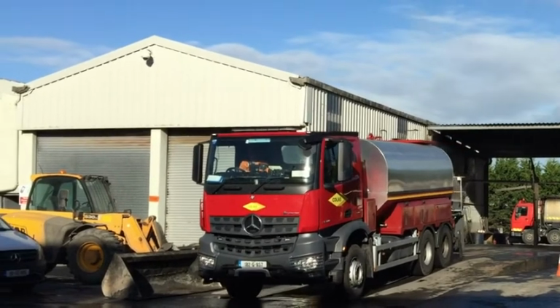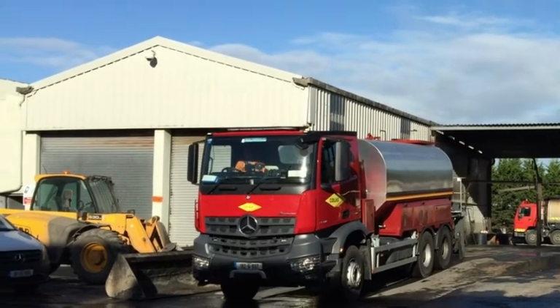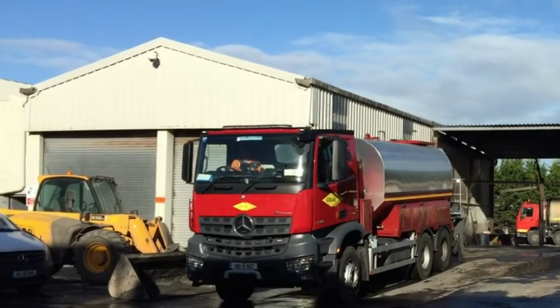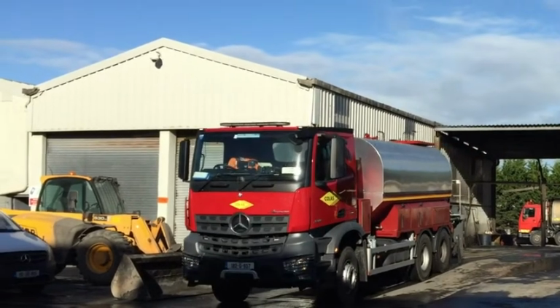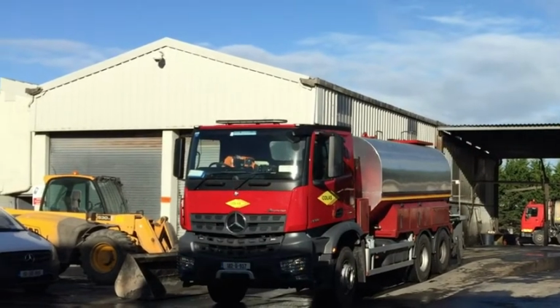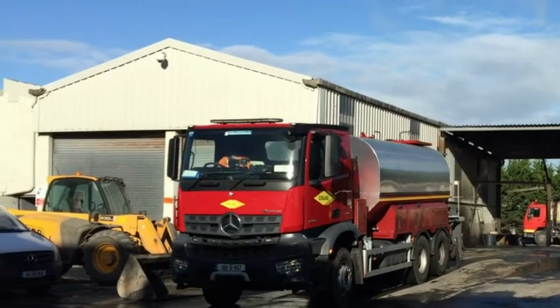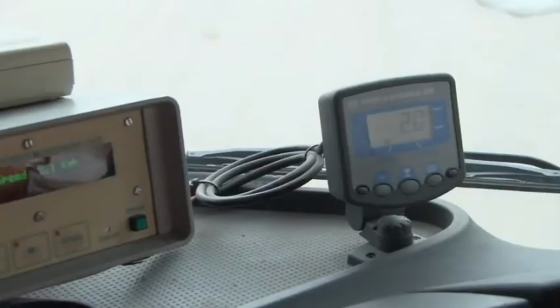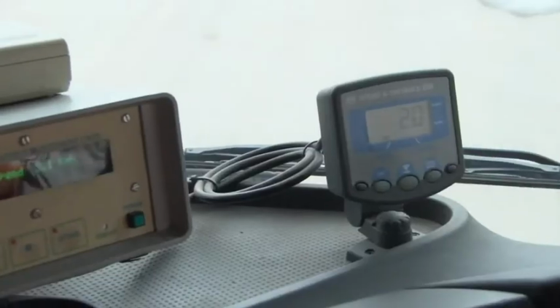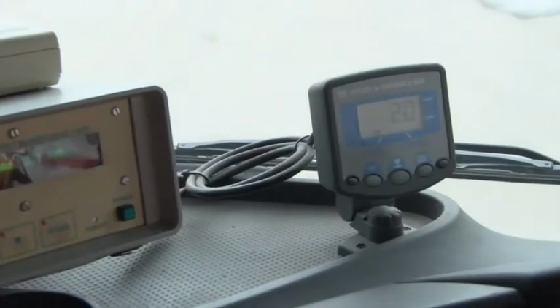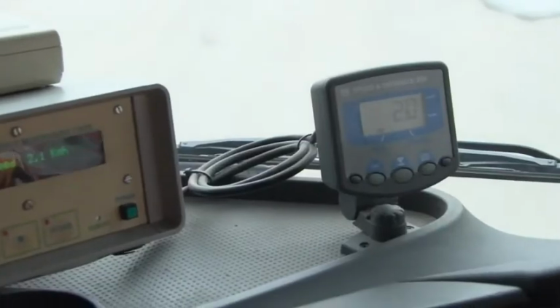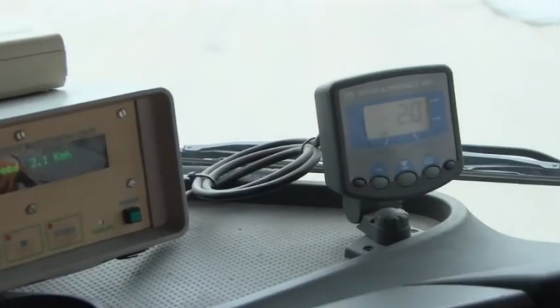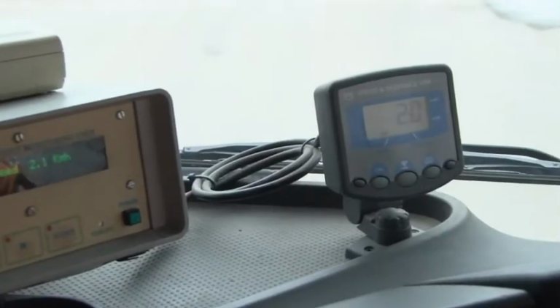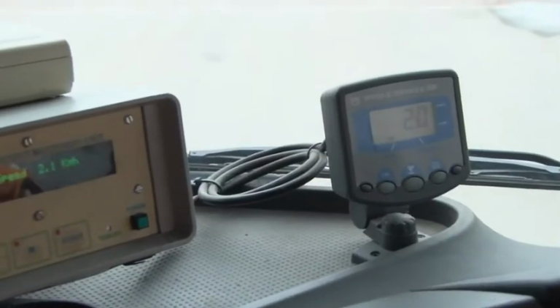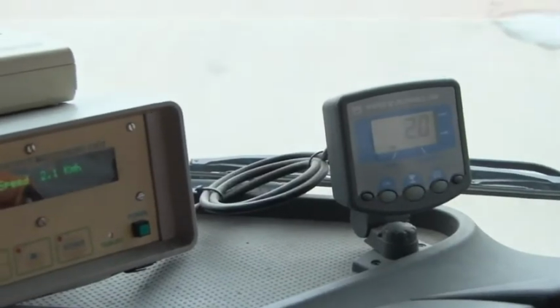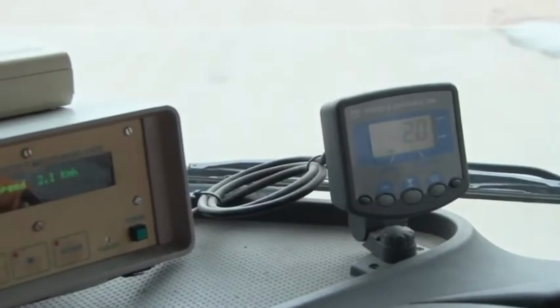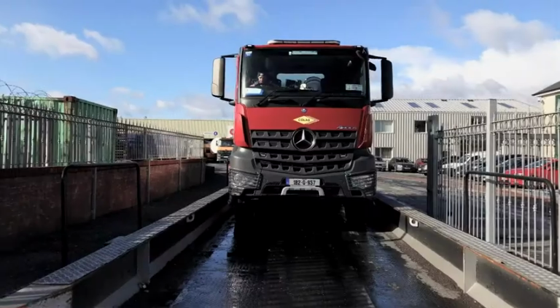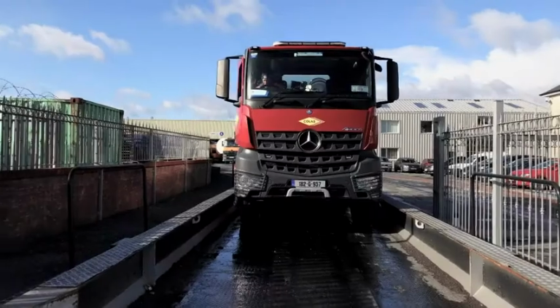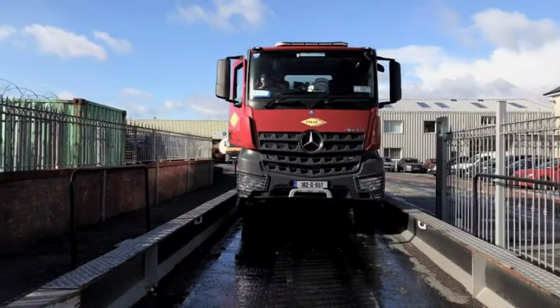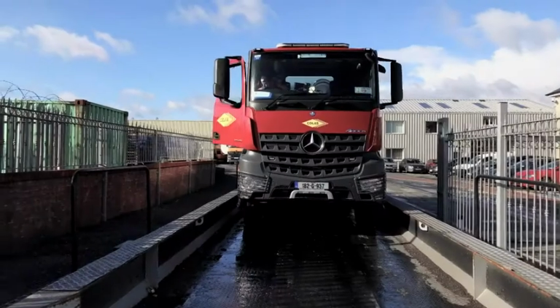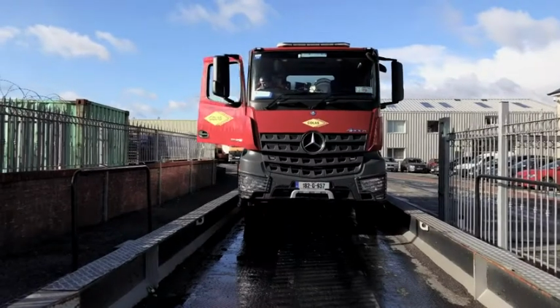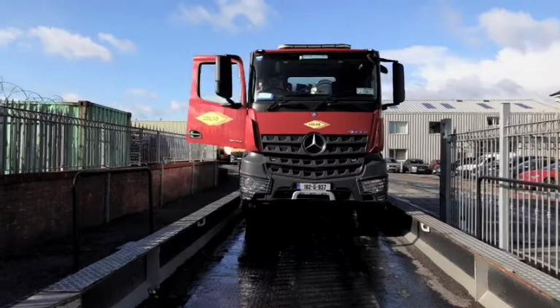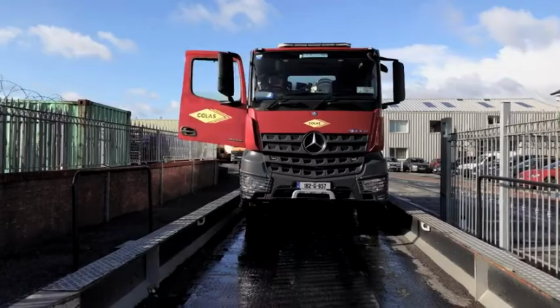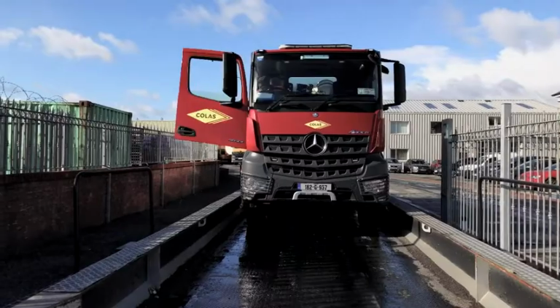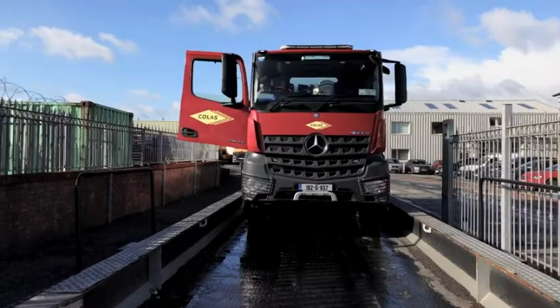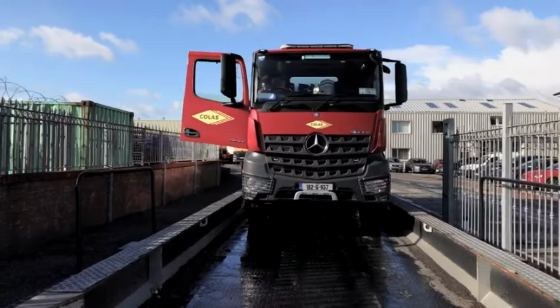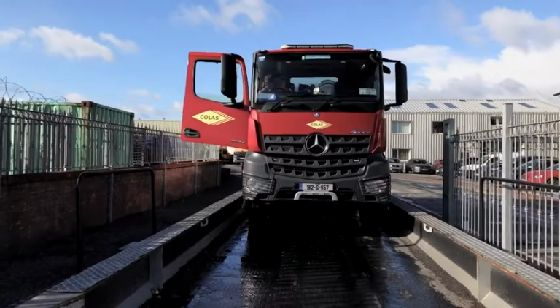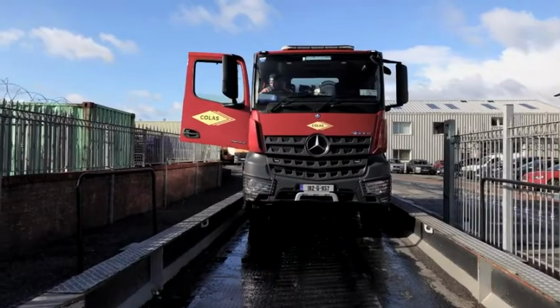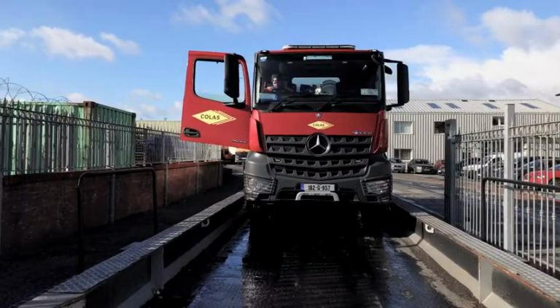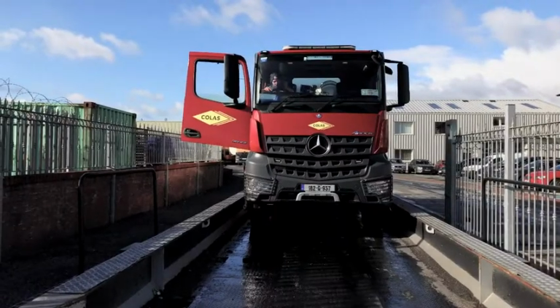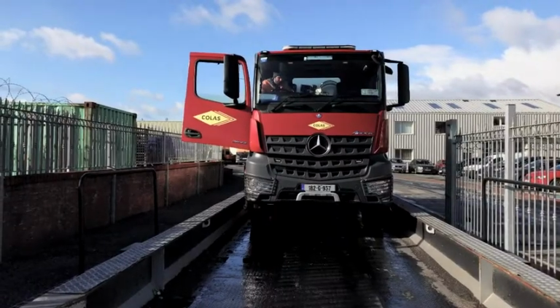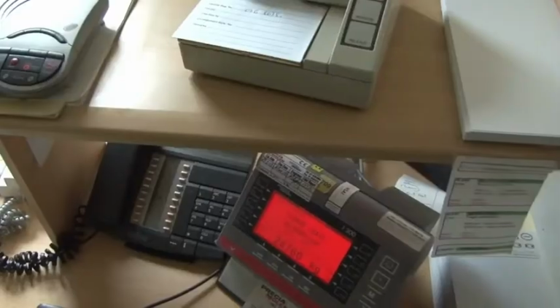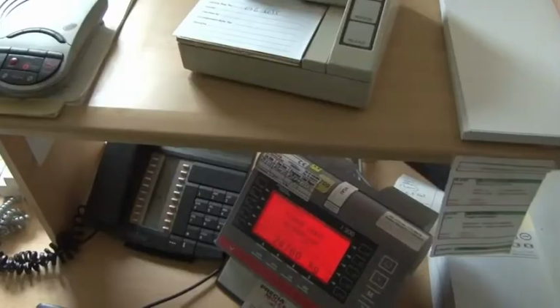The RDS unit on the truck is also checked at this time to ensure that we are measuring our distances correctly.